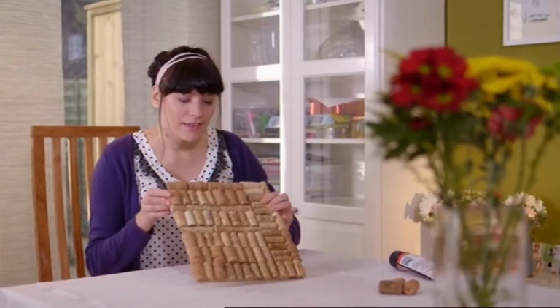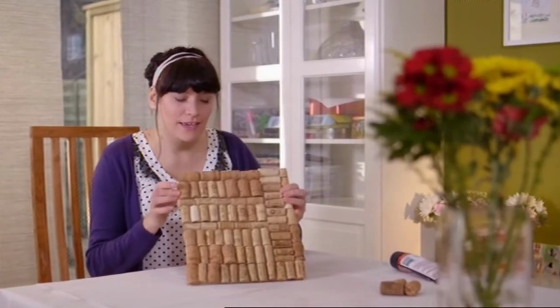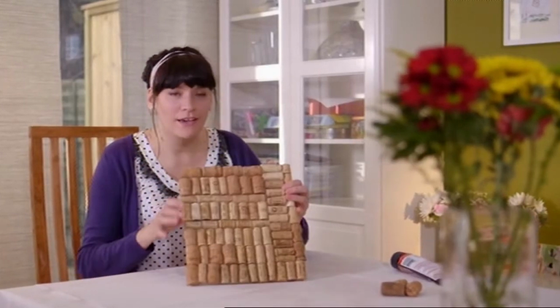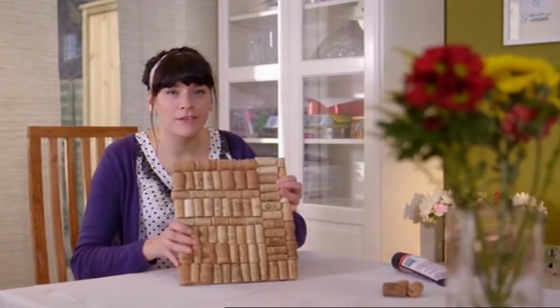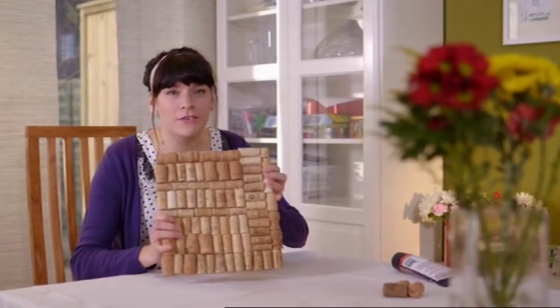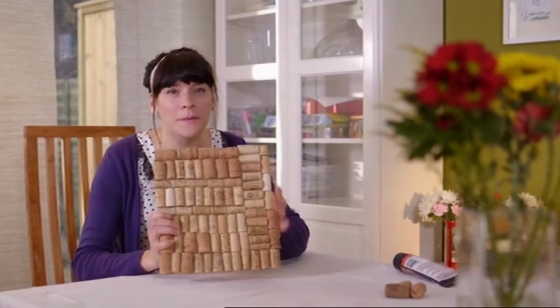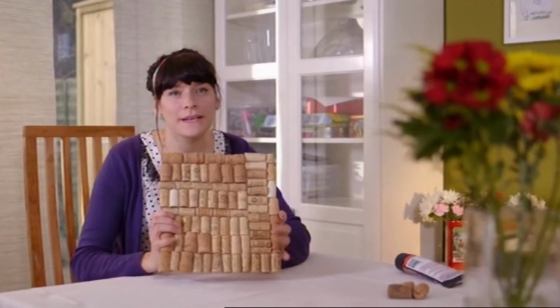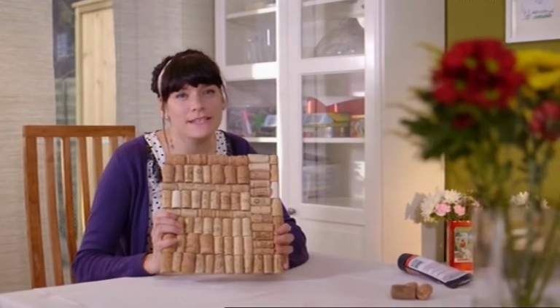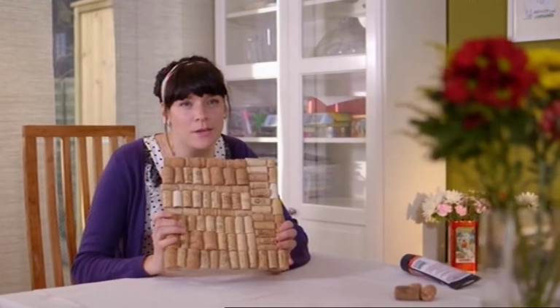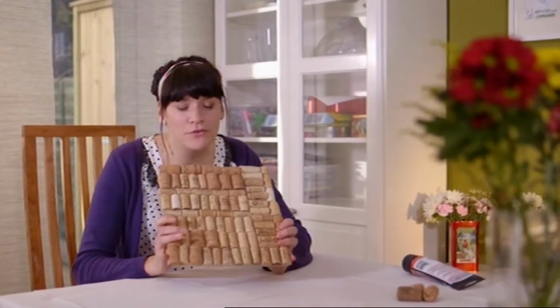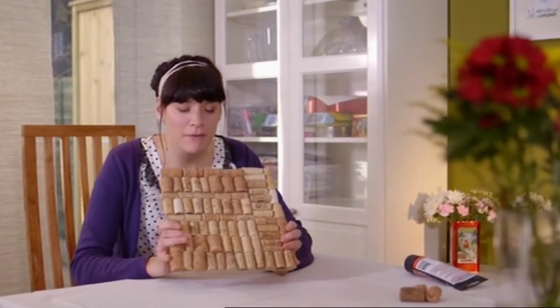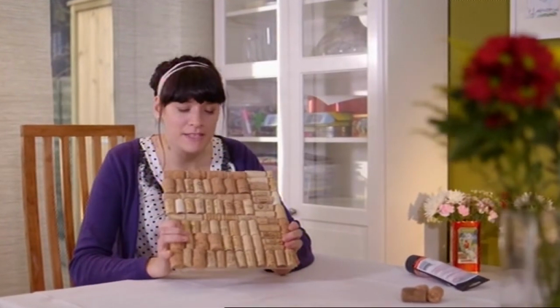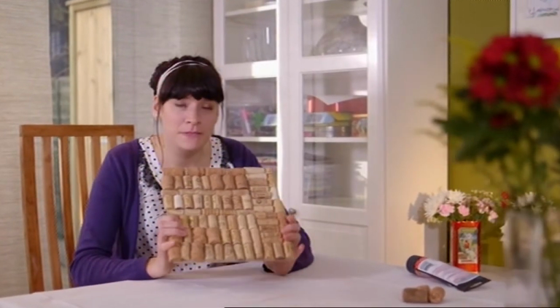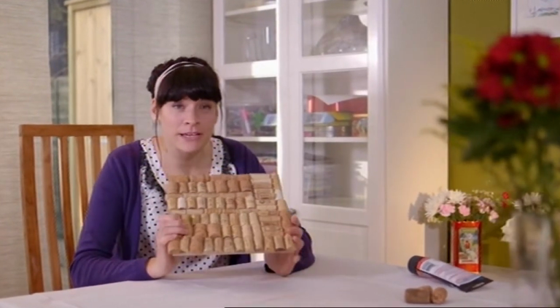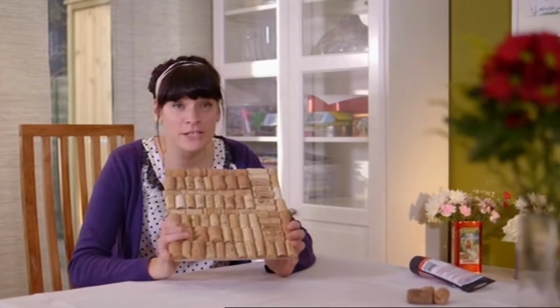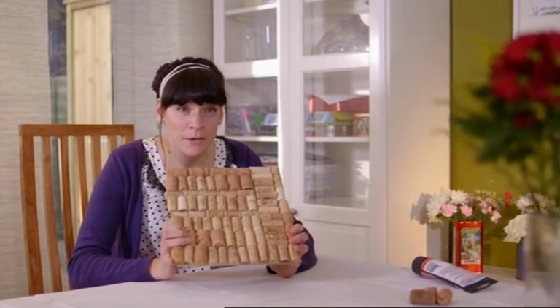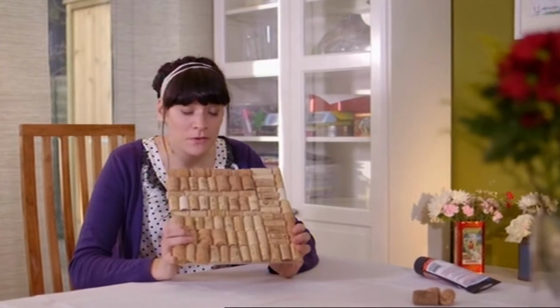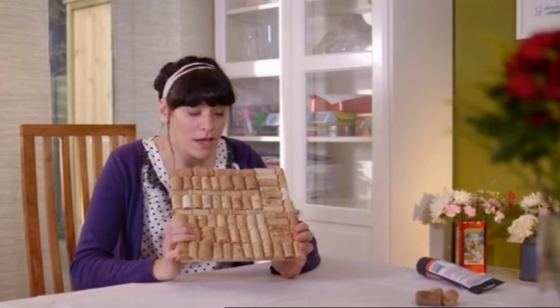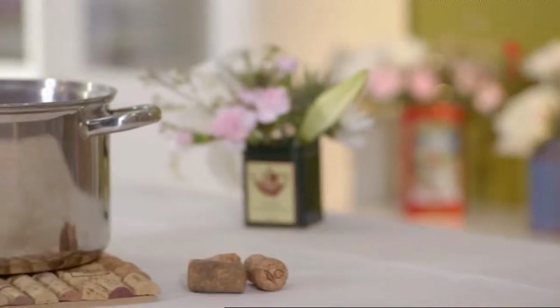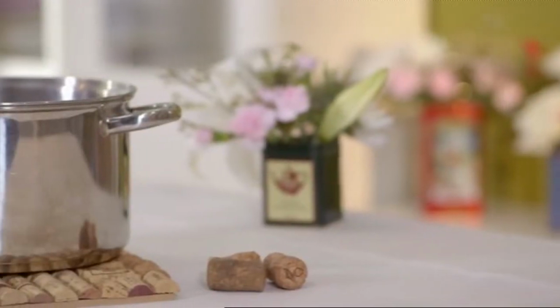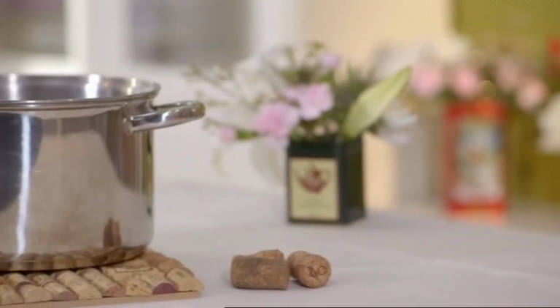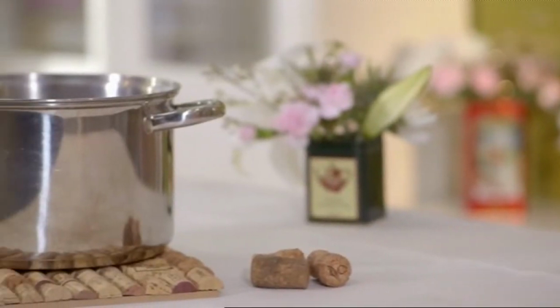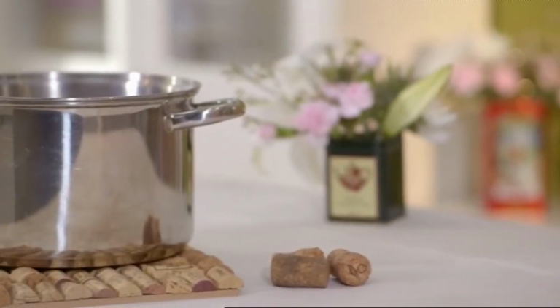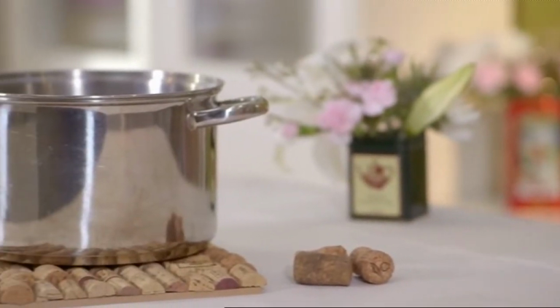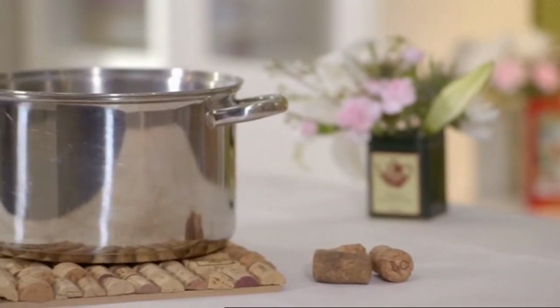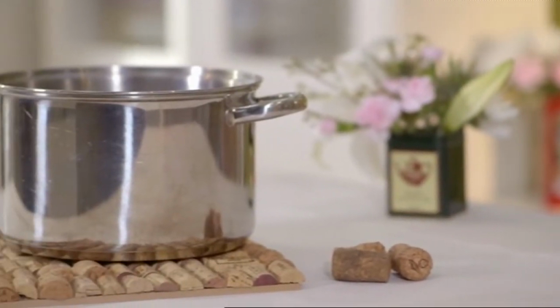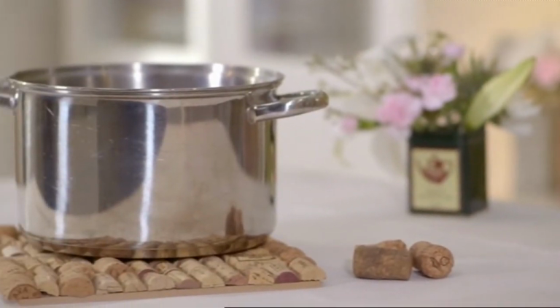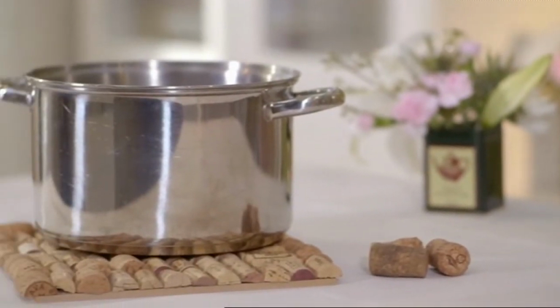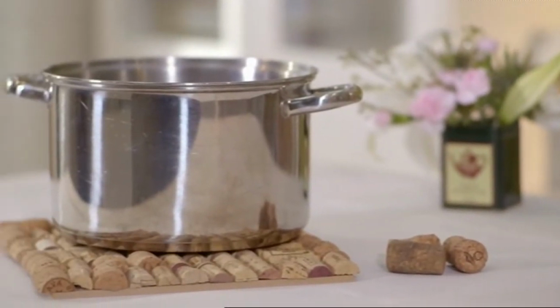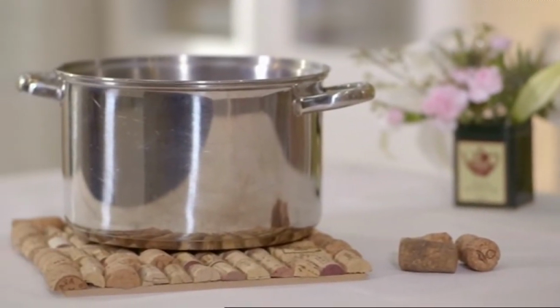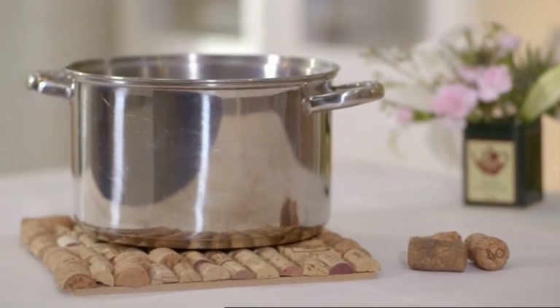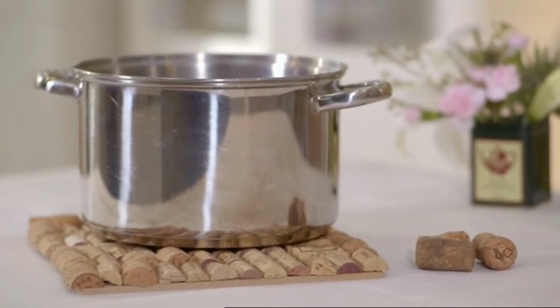There you go, you've got a completed heatproof mat to protect your table and all that's cost you is a little bit of glue and some time.